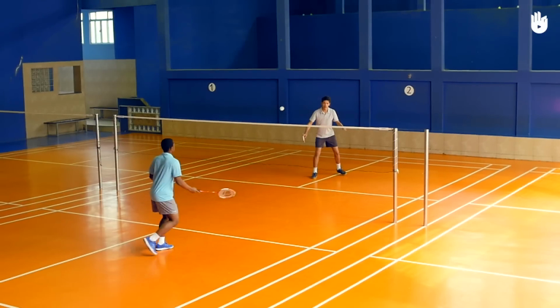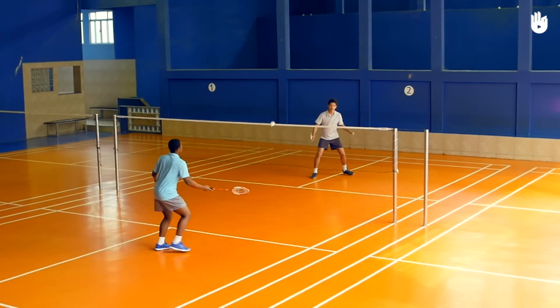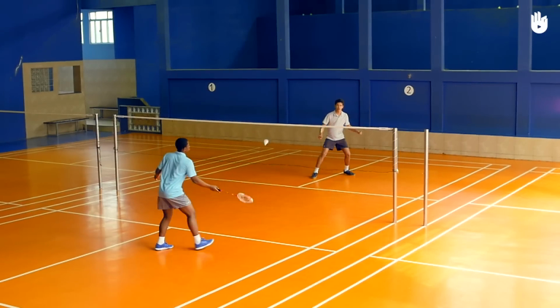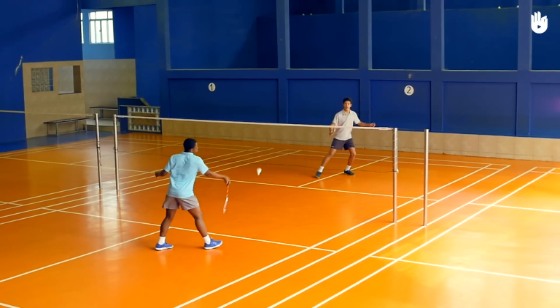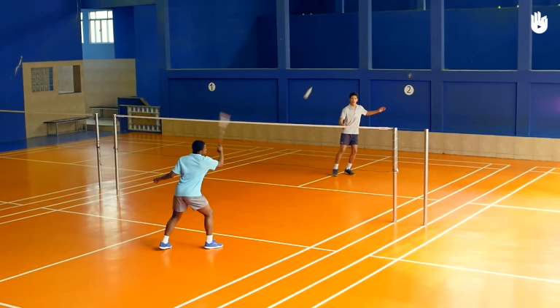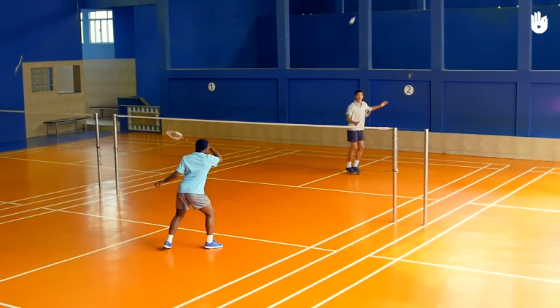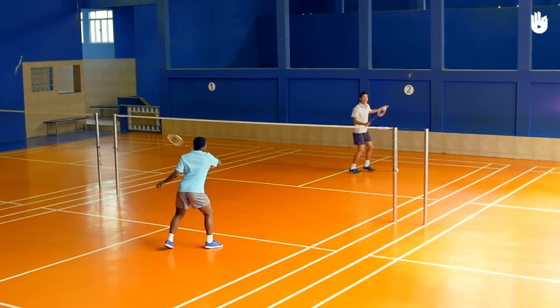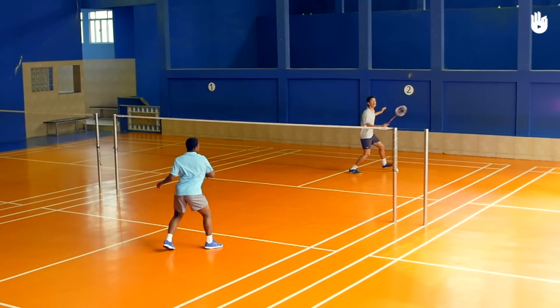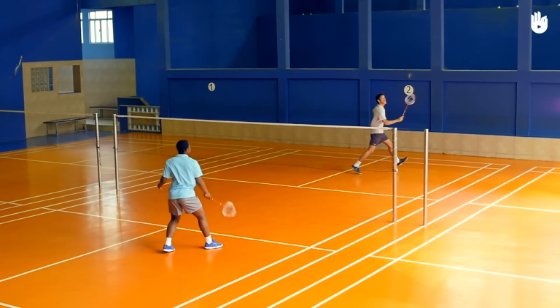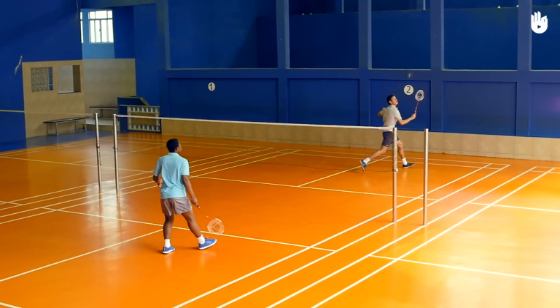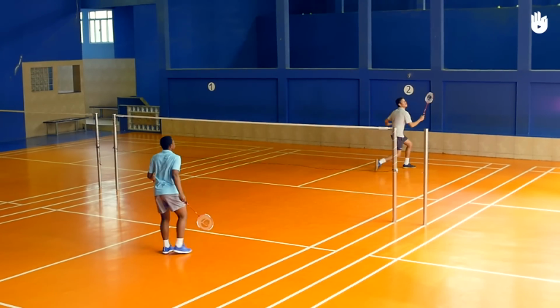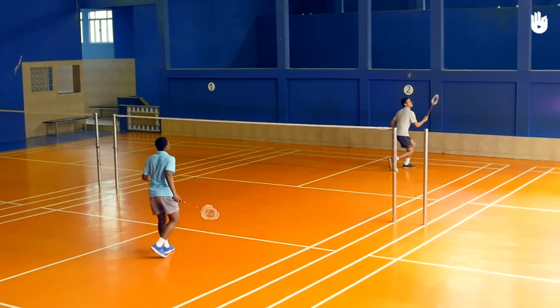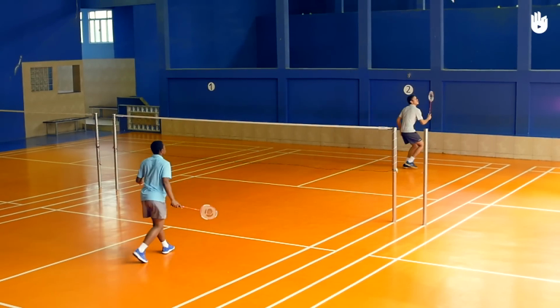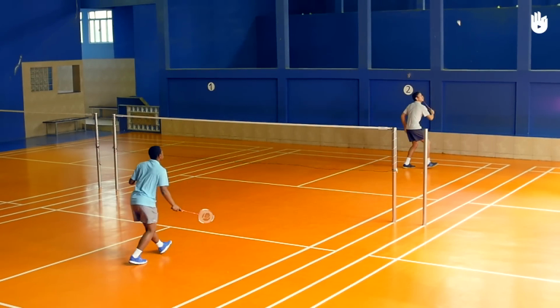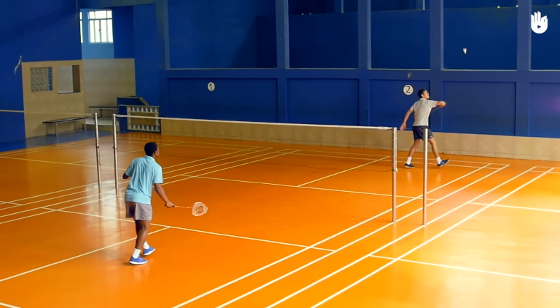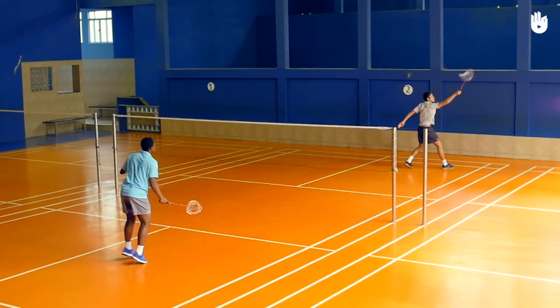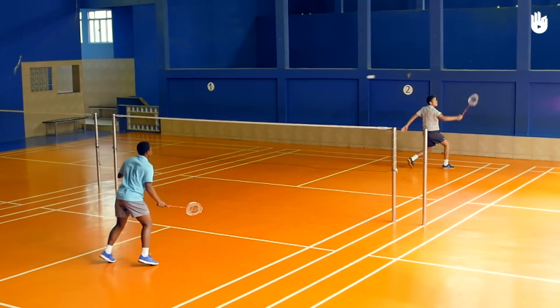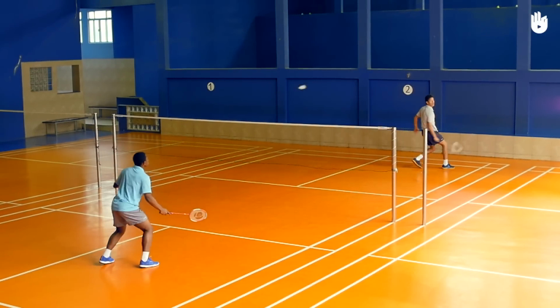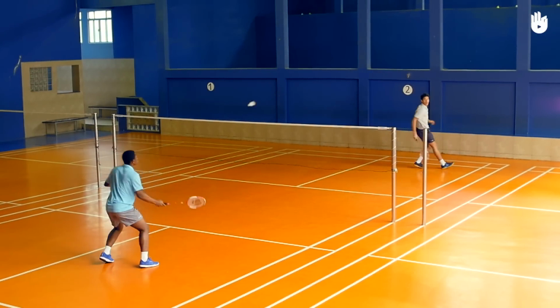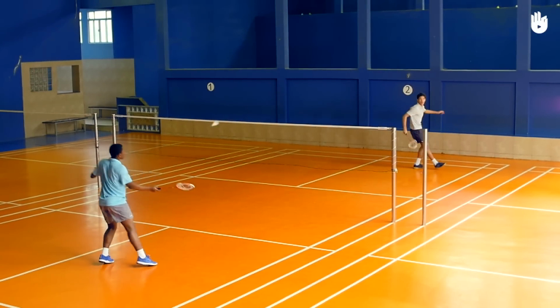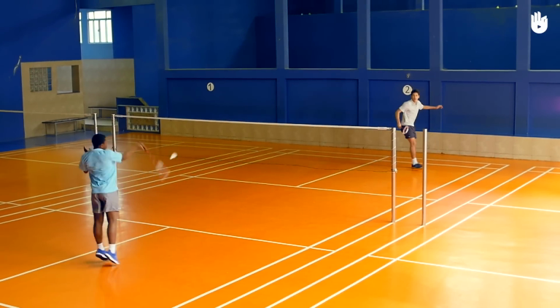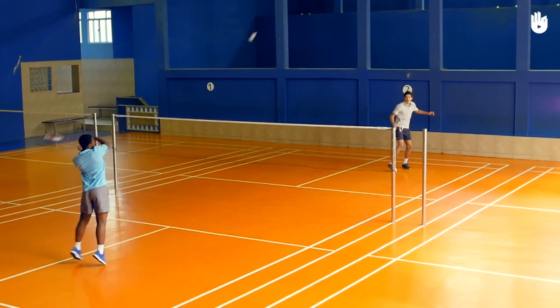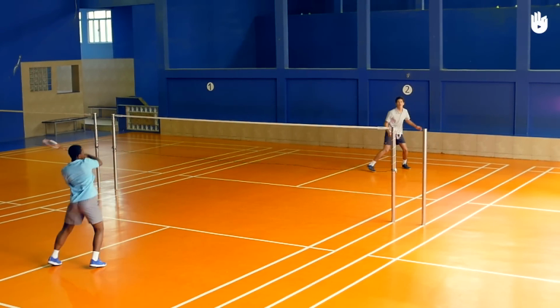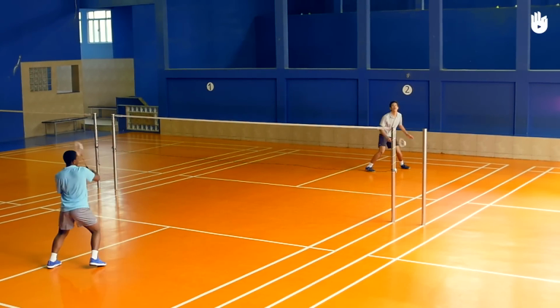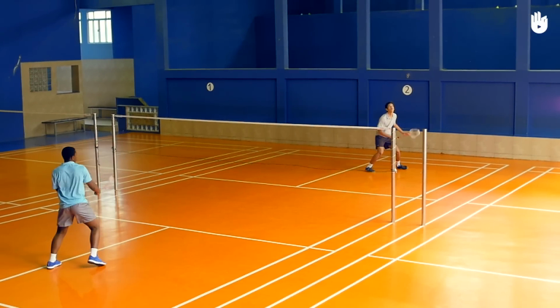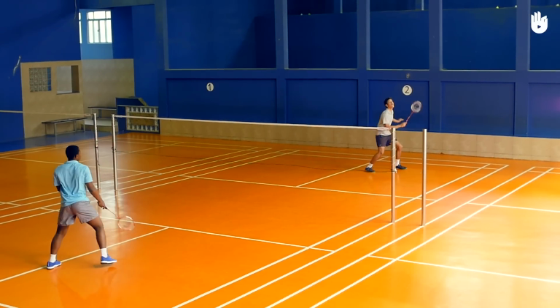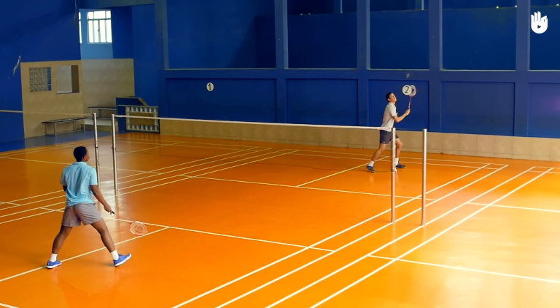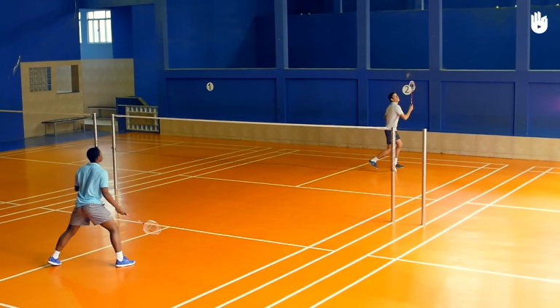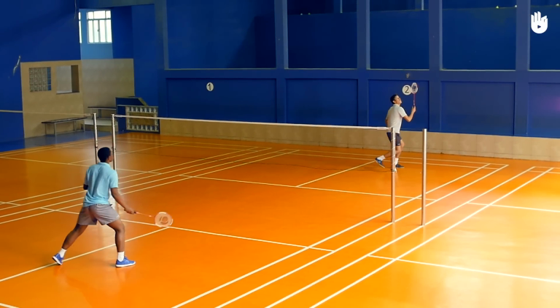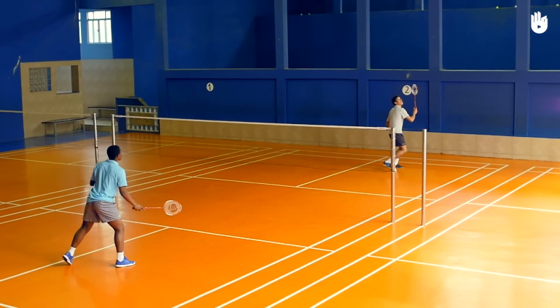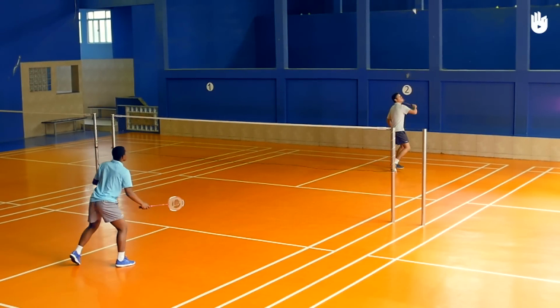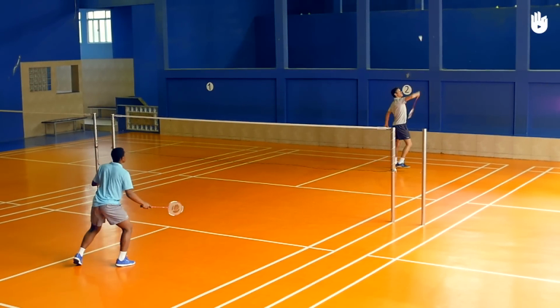Practice your backhand smash with your opponent until you are able to hit them with power and precision. Enjoy your game.